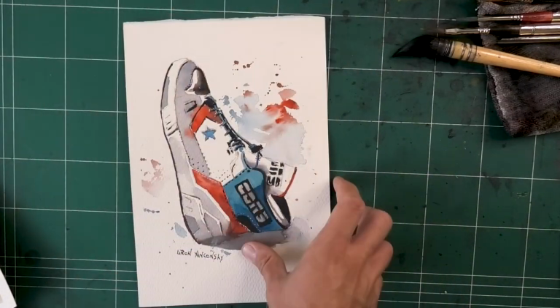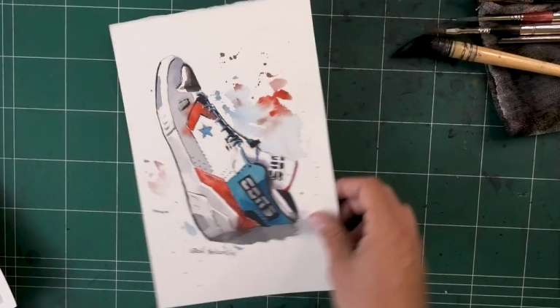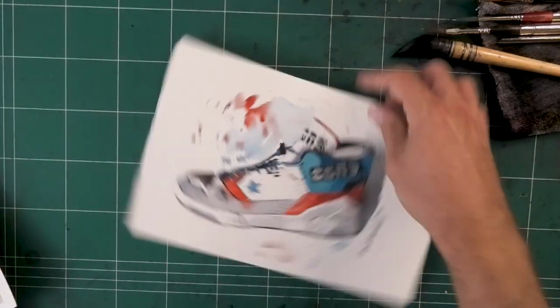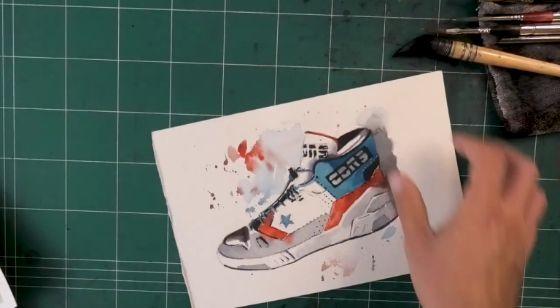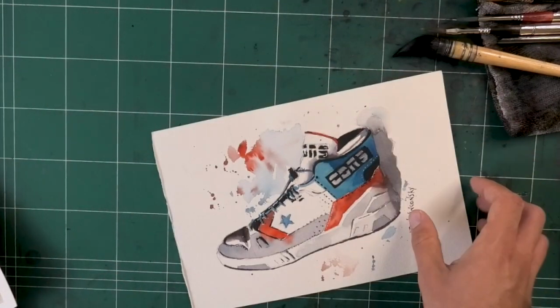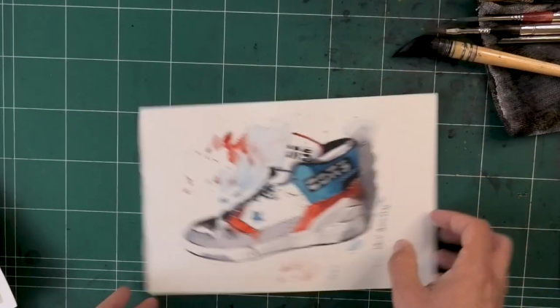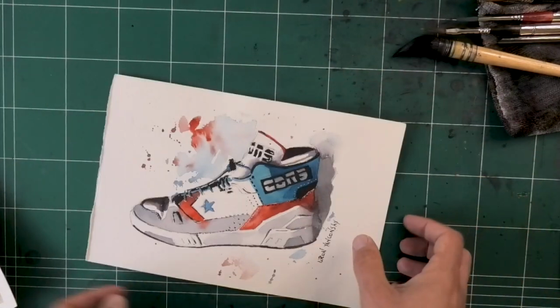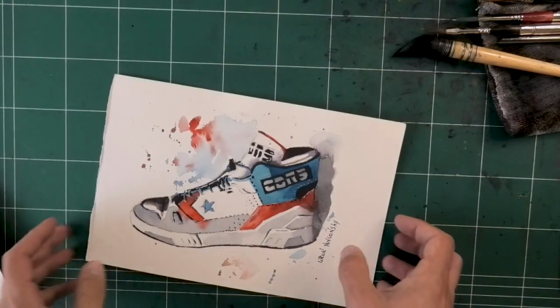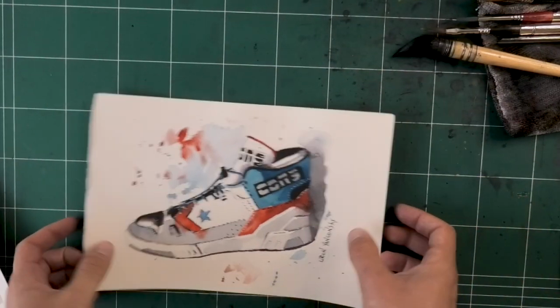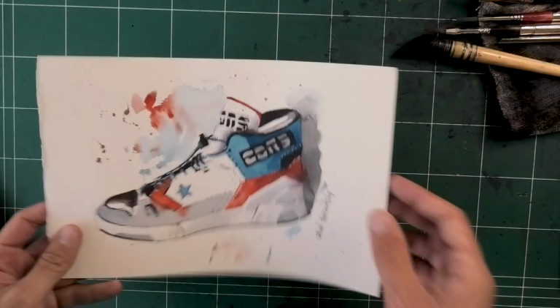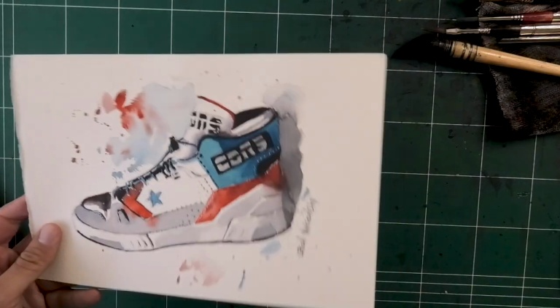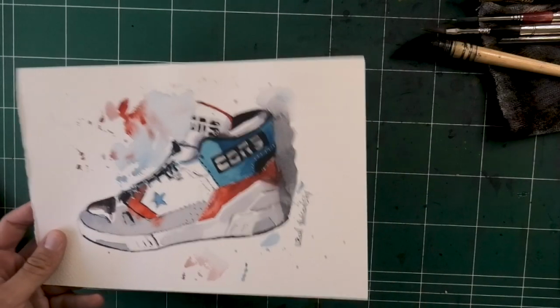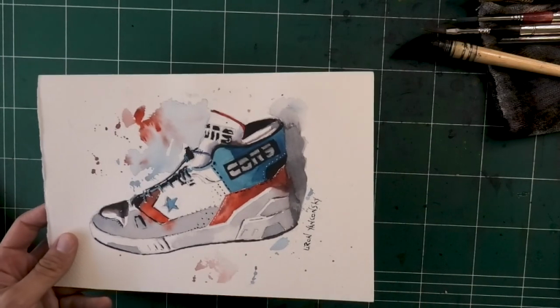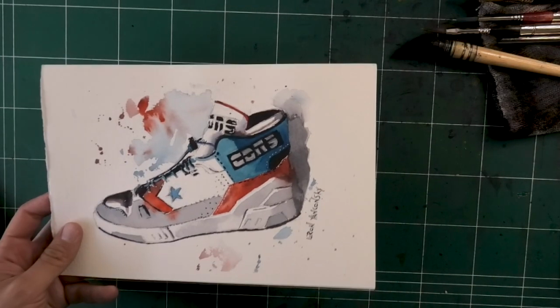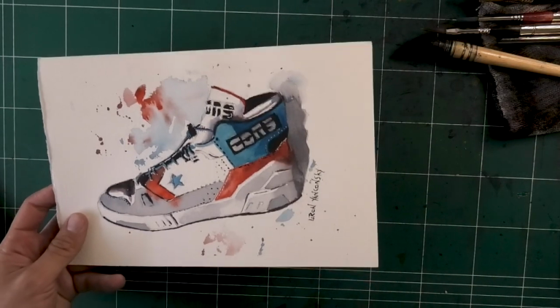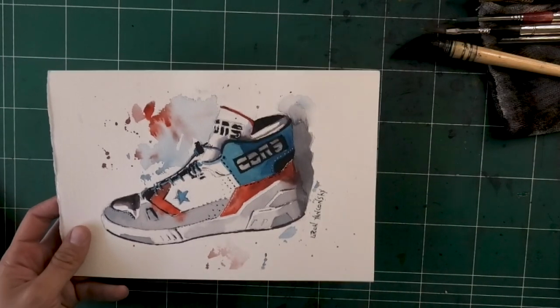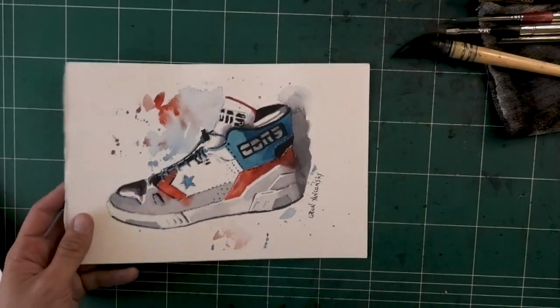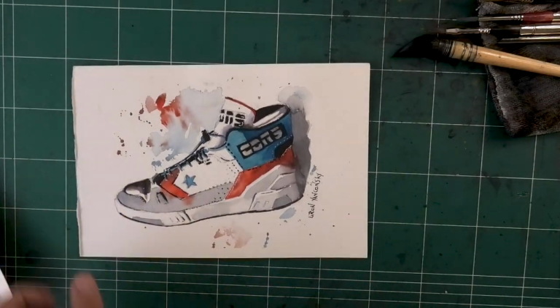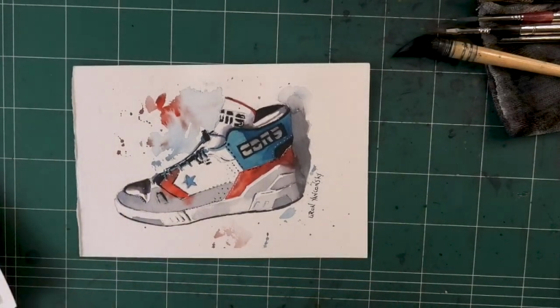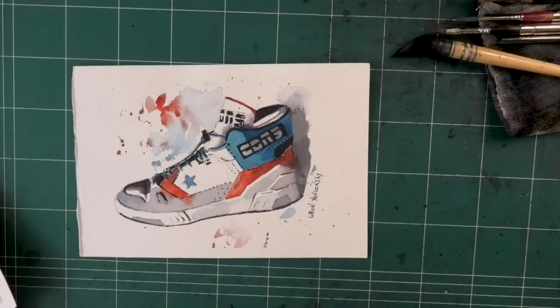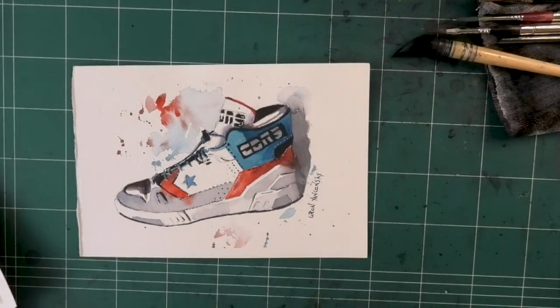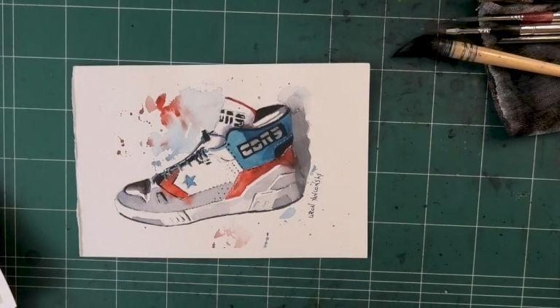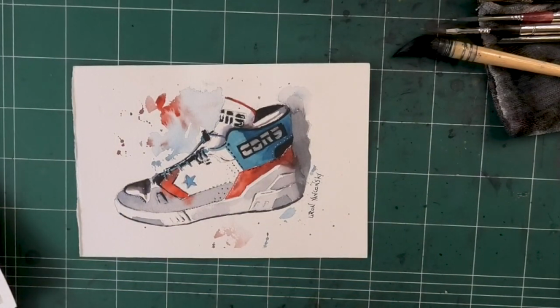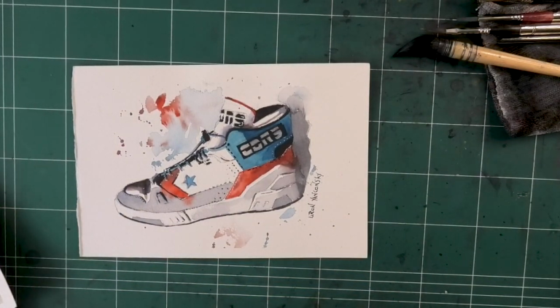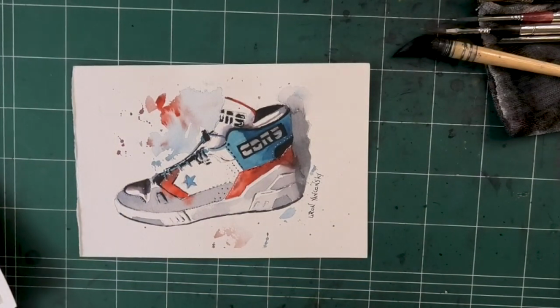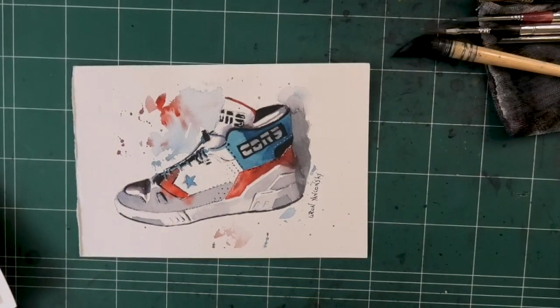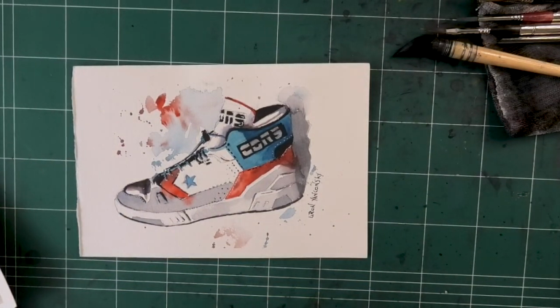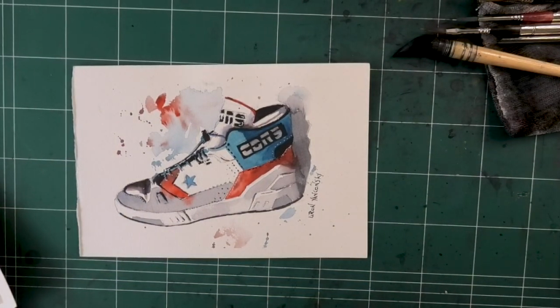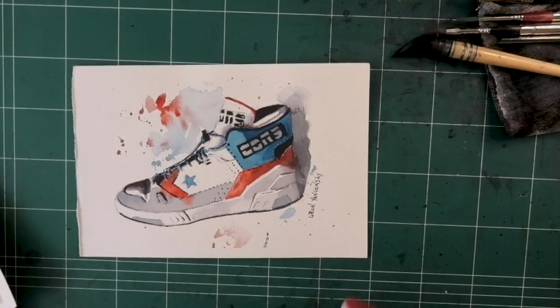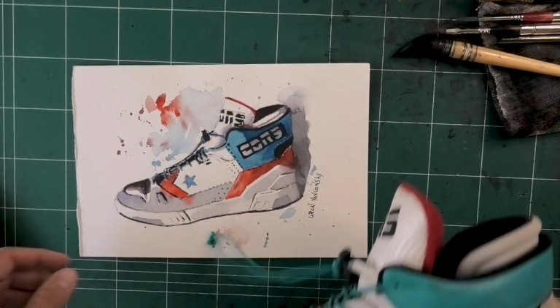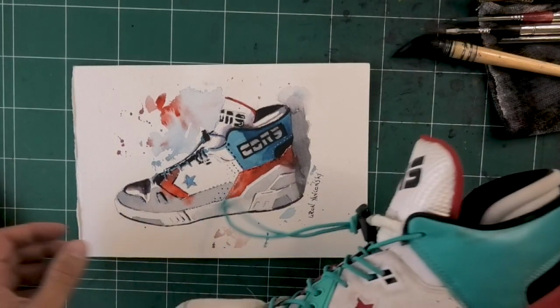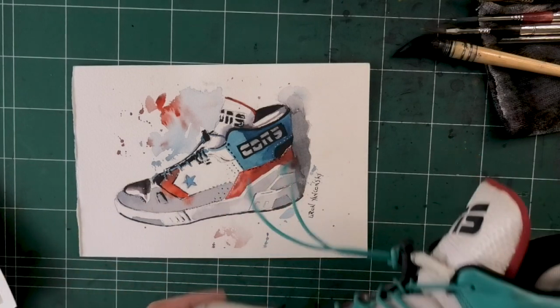And lastly, we have this one — a more illustrative approach. This is my shoe. I actually have it here, let me grab it and show you because it's fun seeing this together.